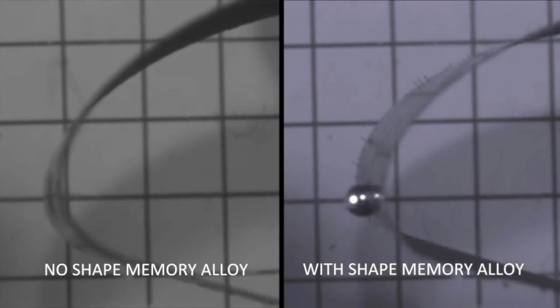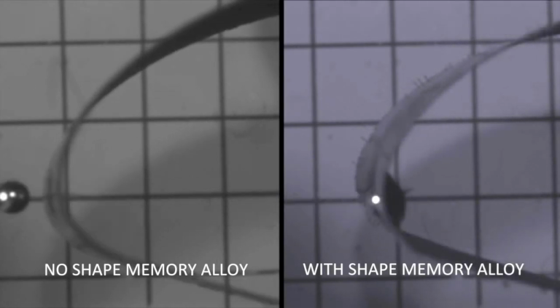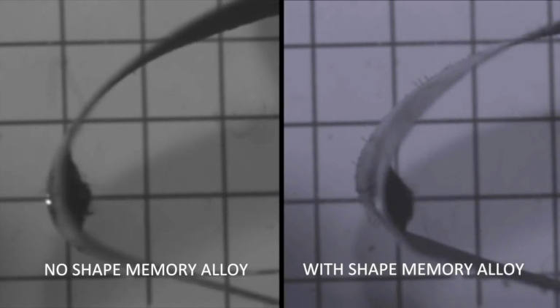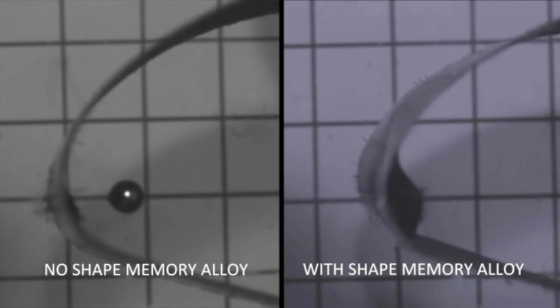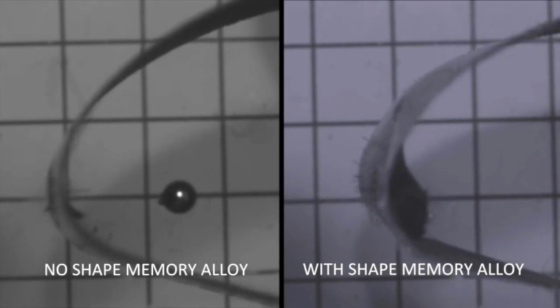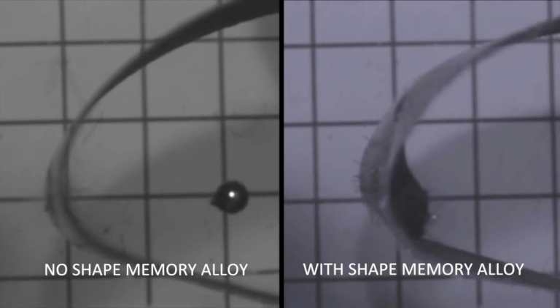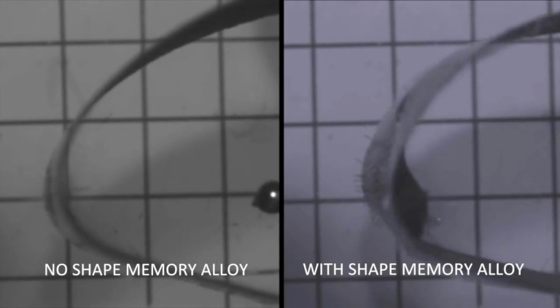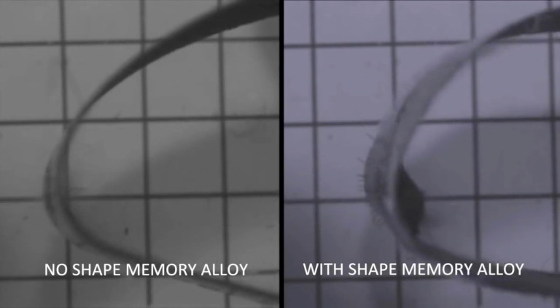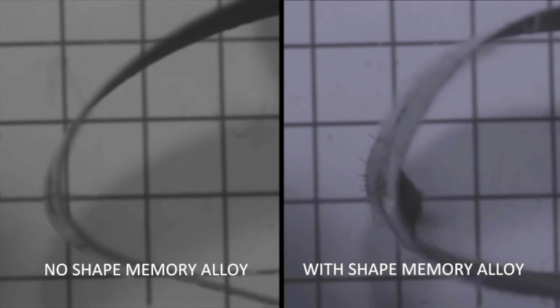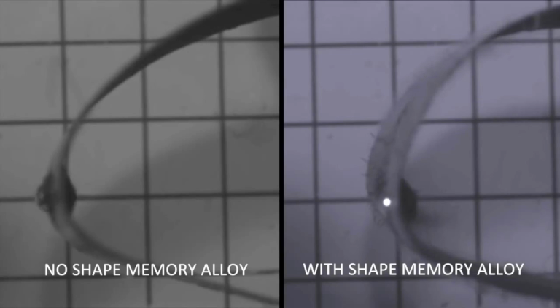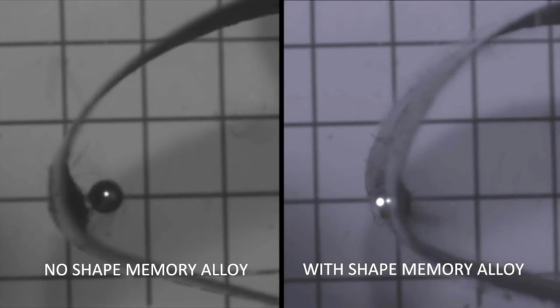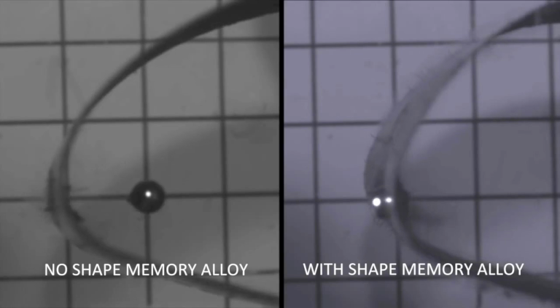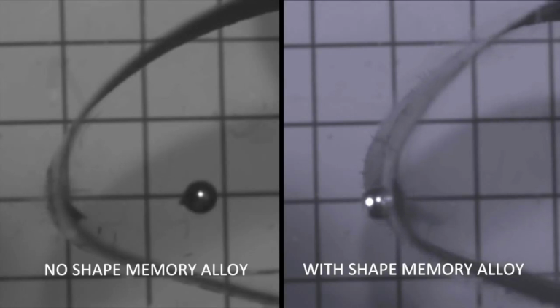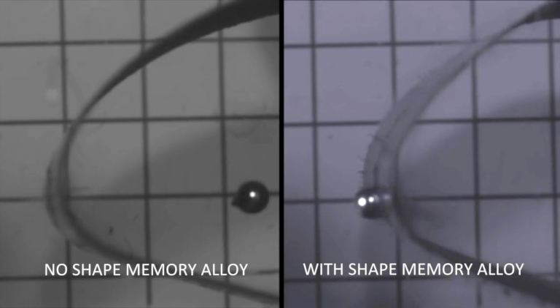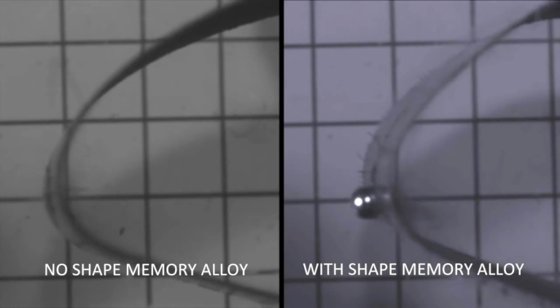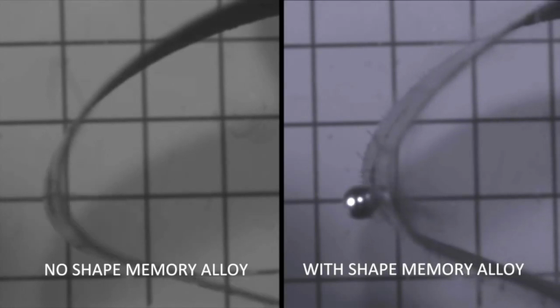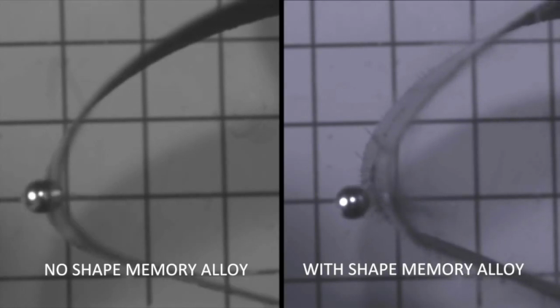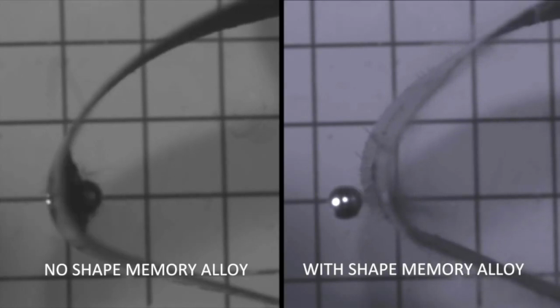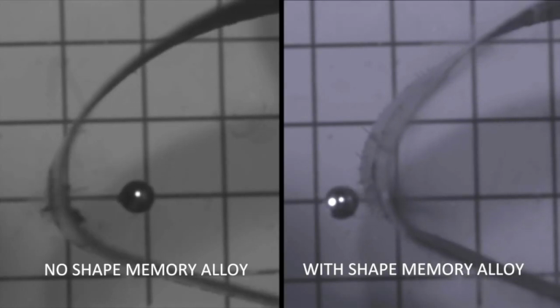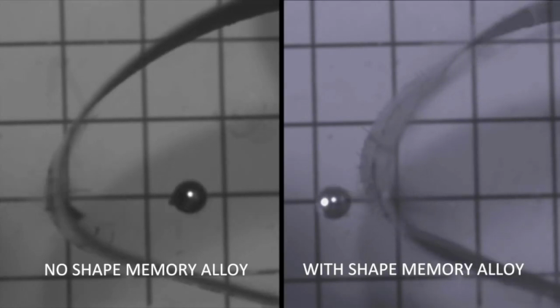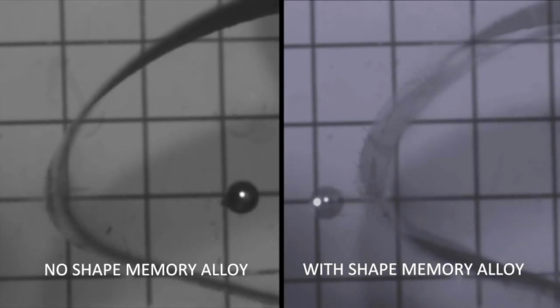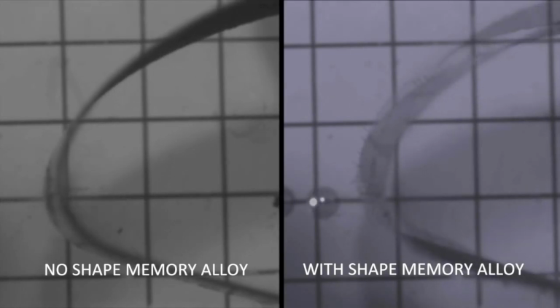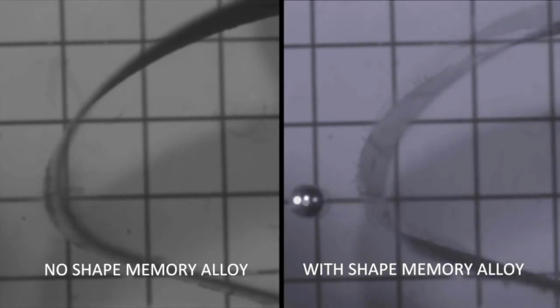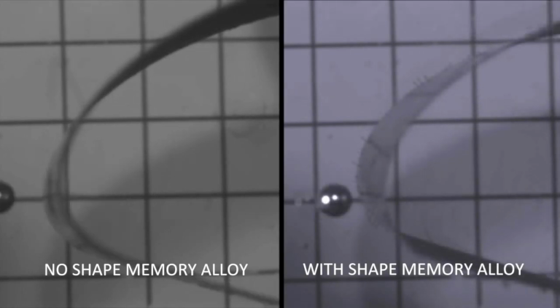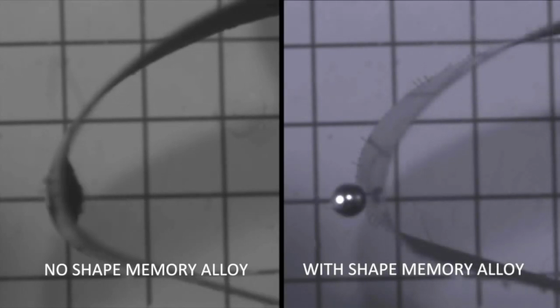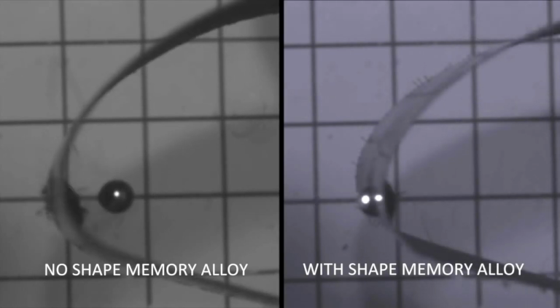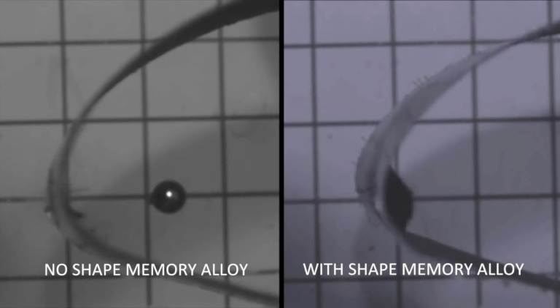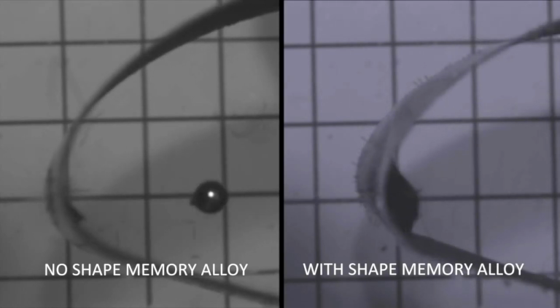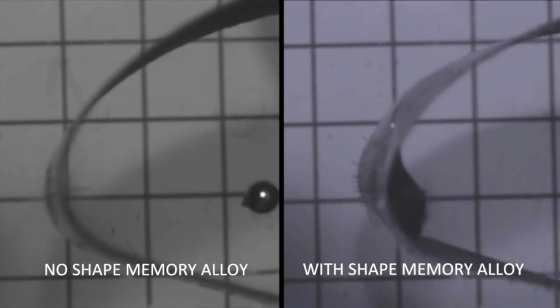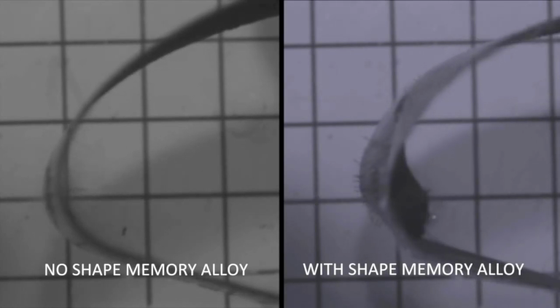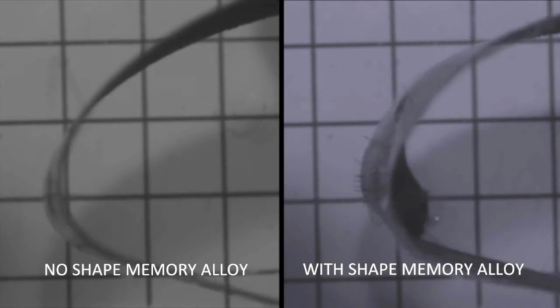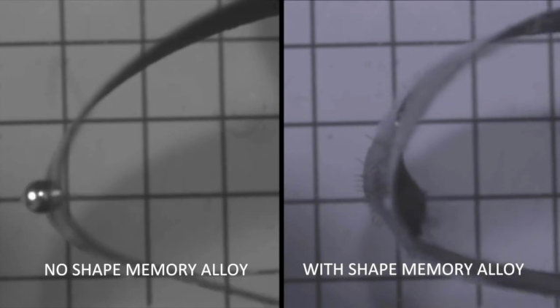Our technology absorbs three times the energy, reducing the risk of penetration.